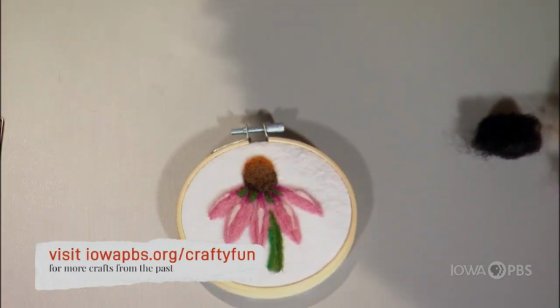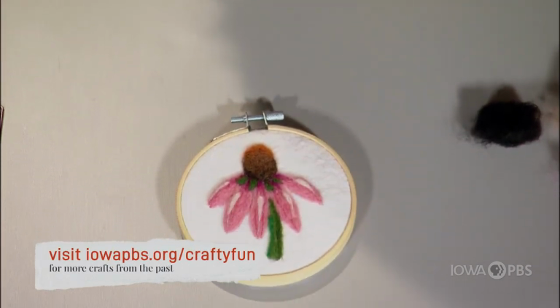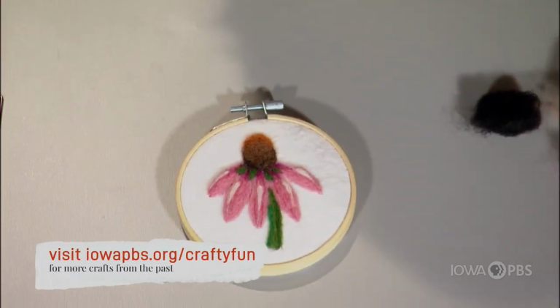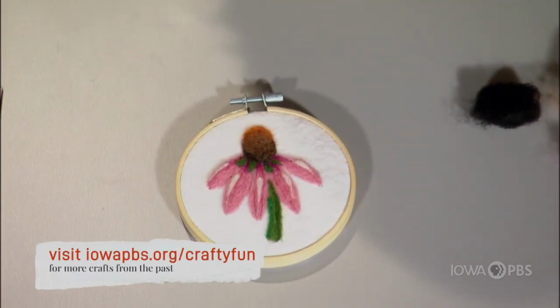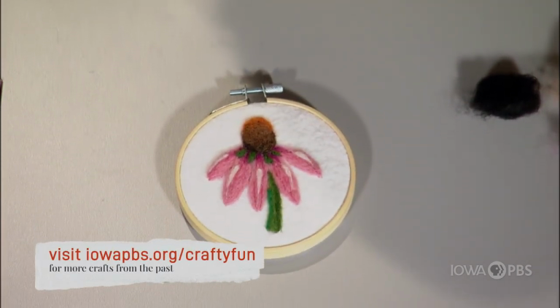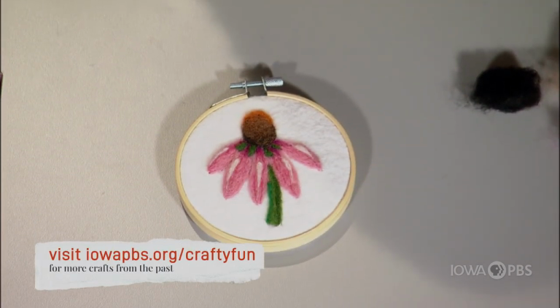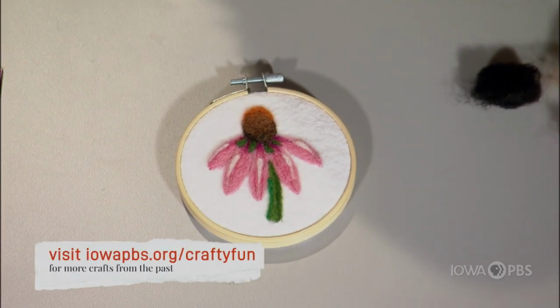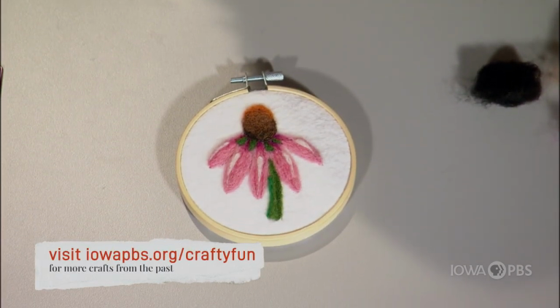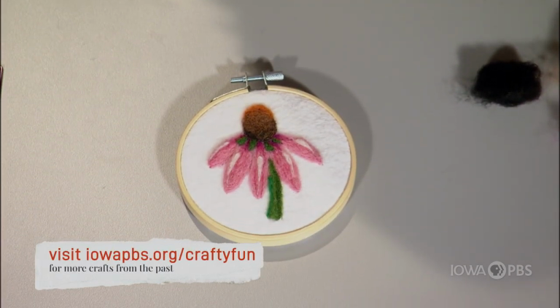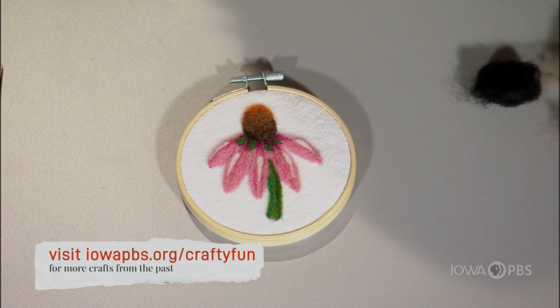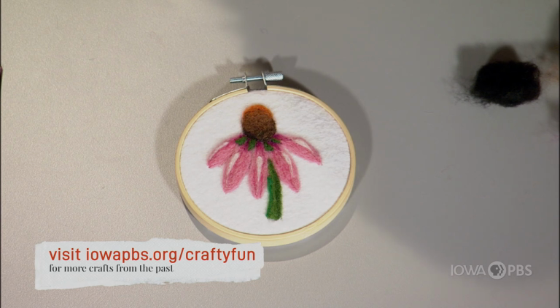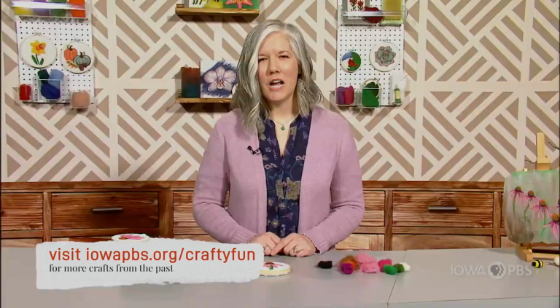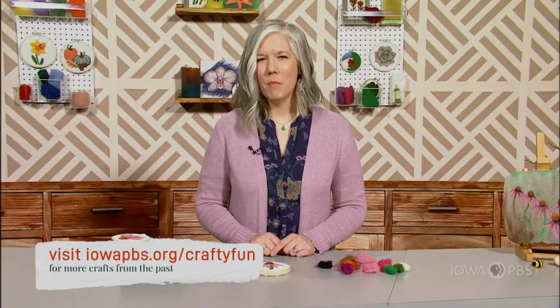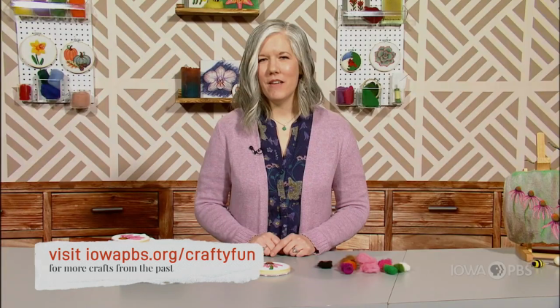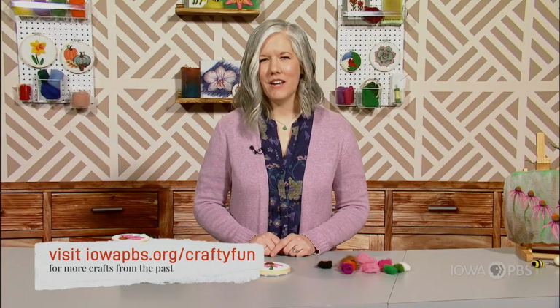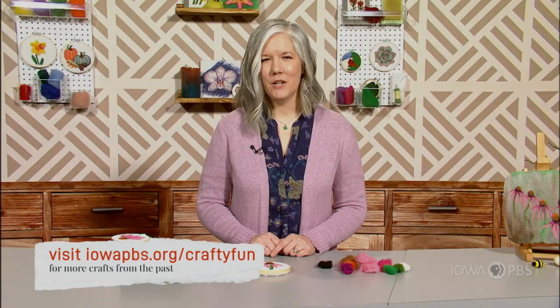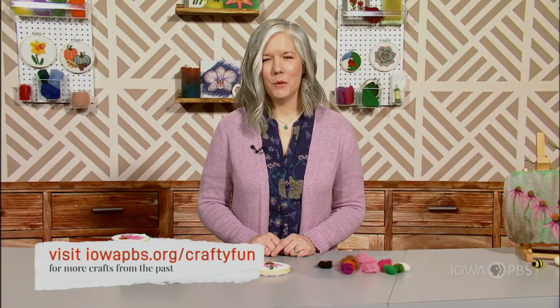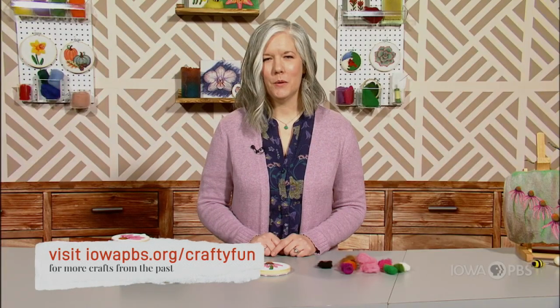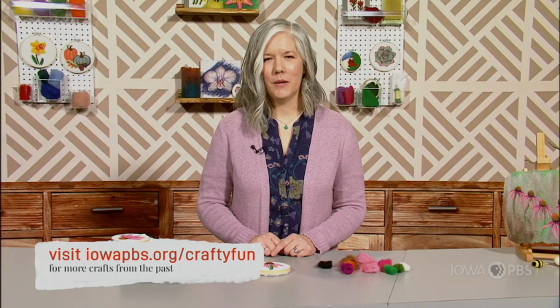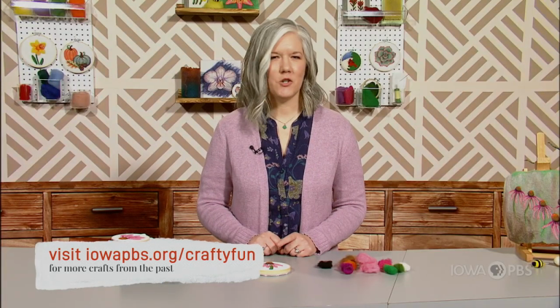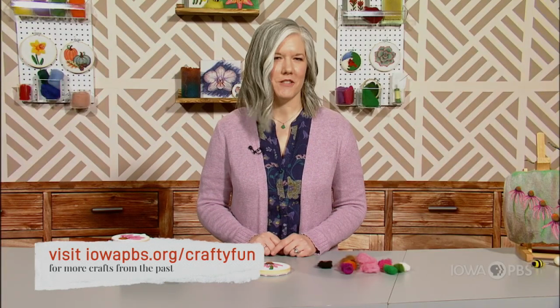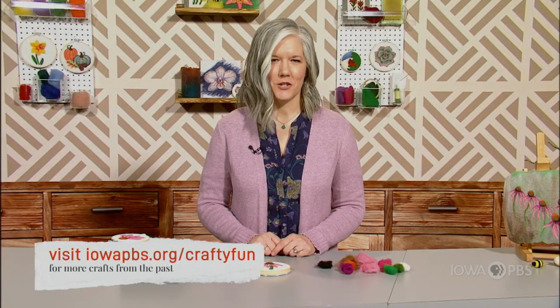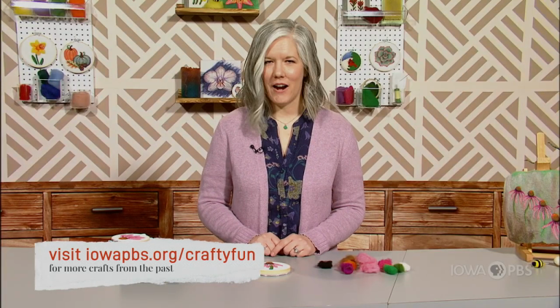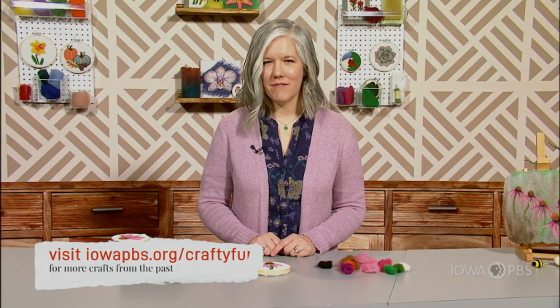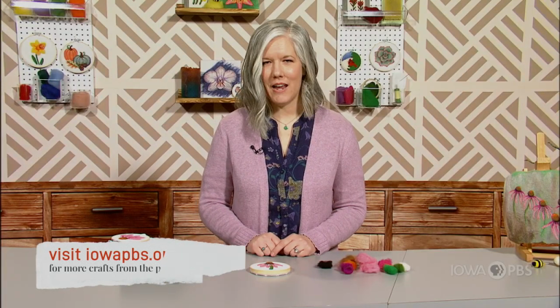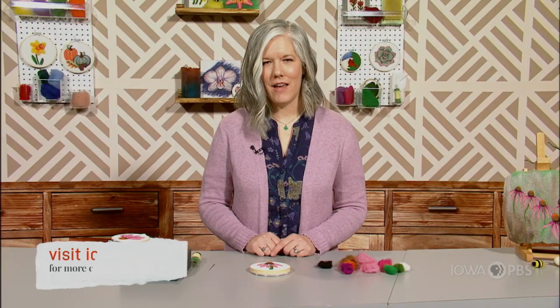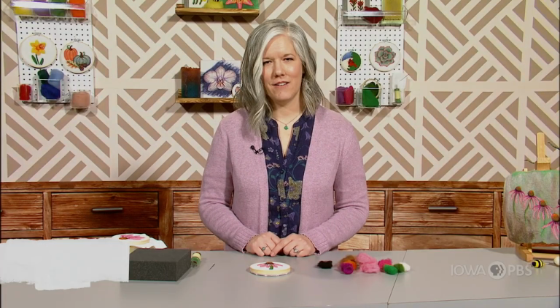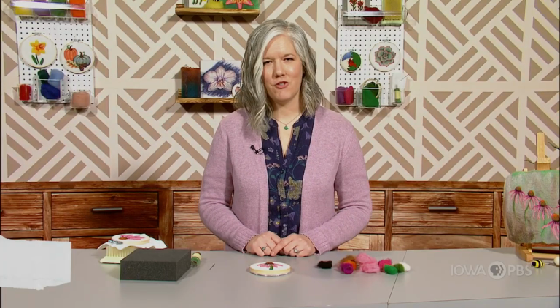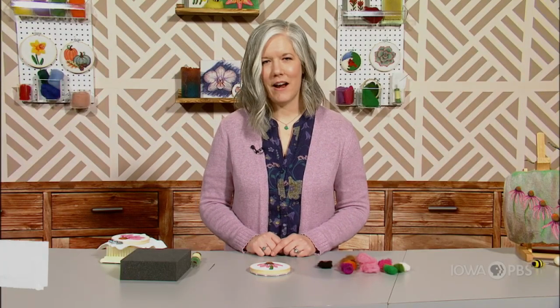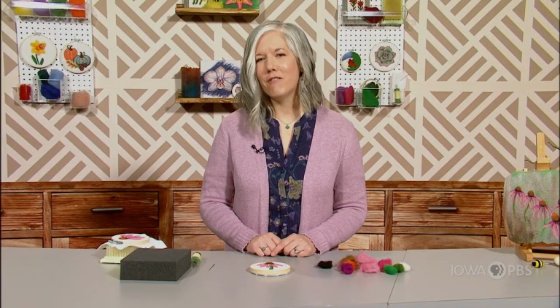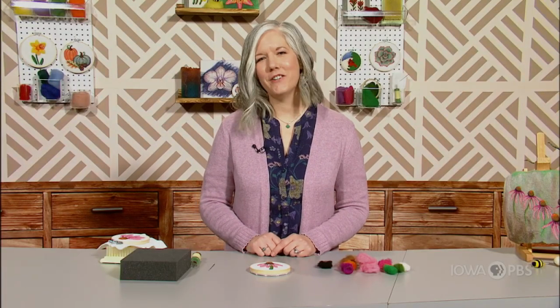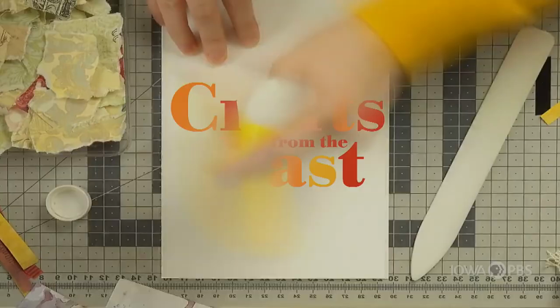Thank you for joining us. I hope that you enjoy this craft and try it out for yourself.